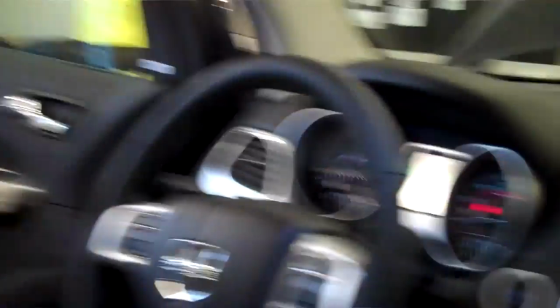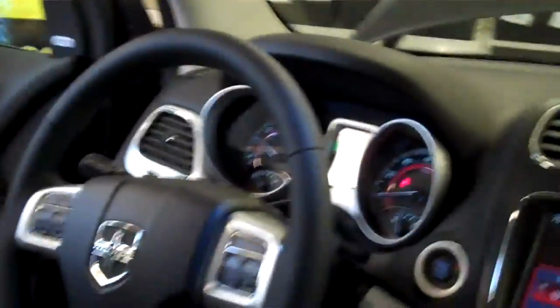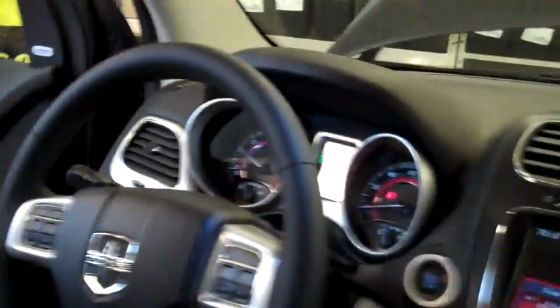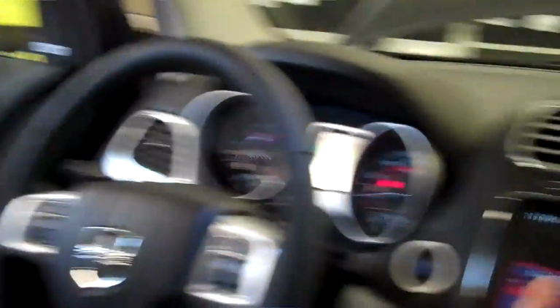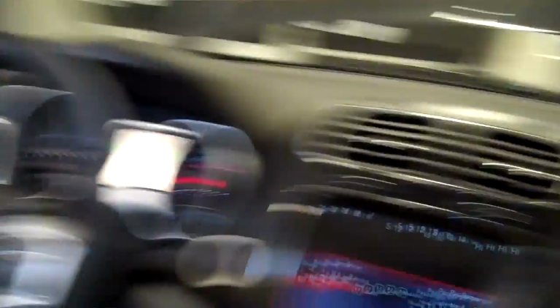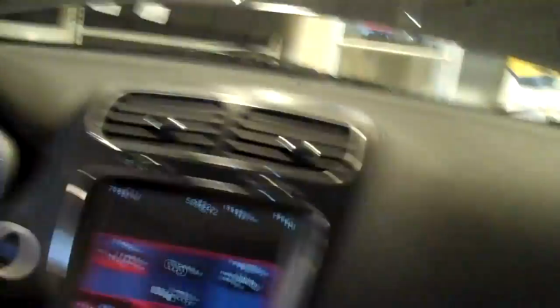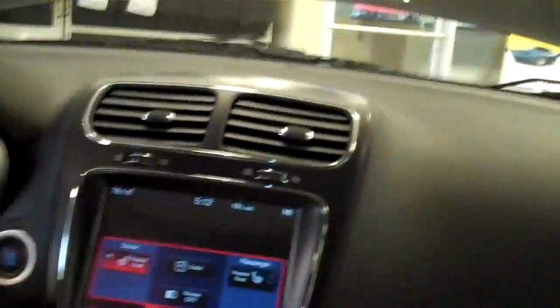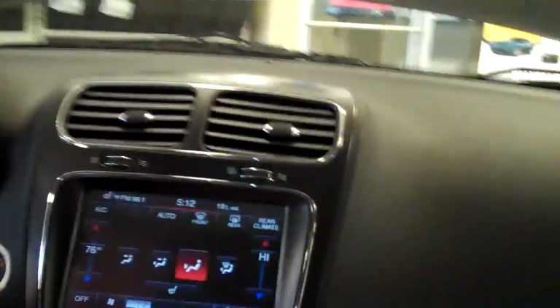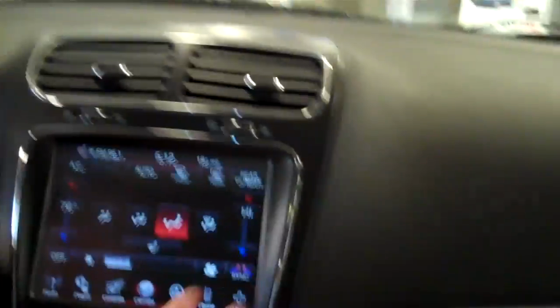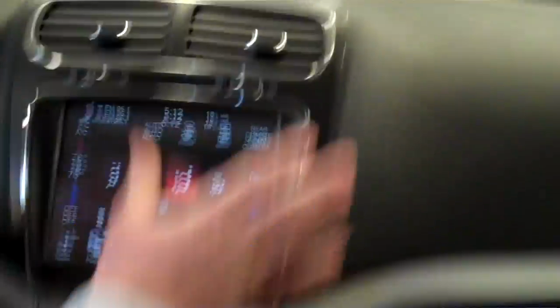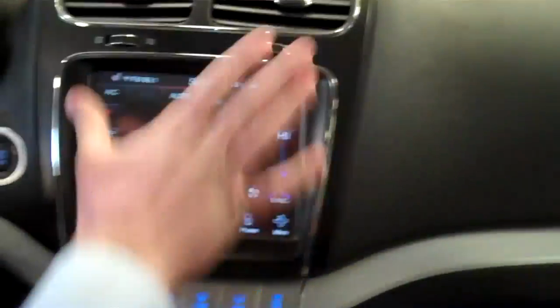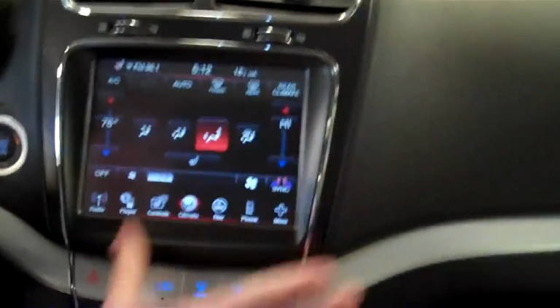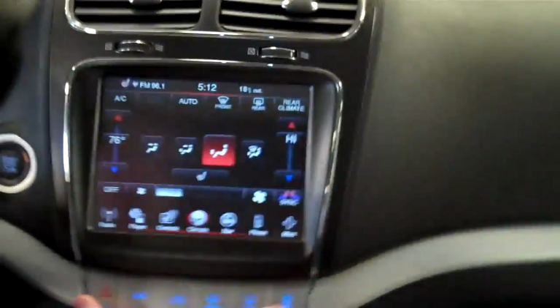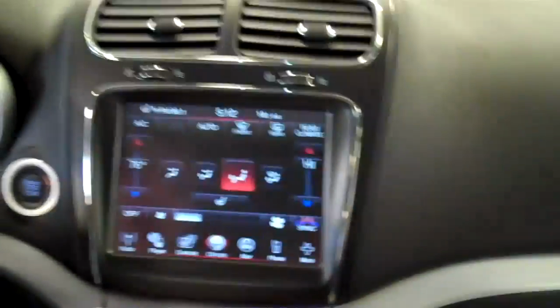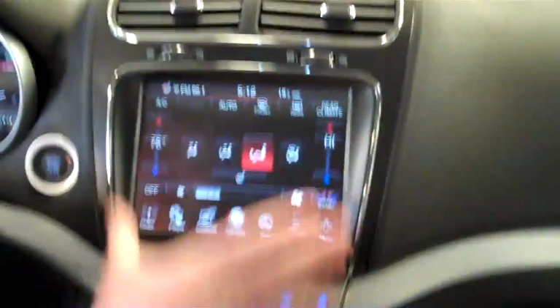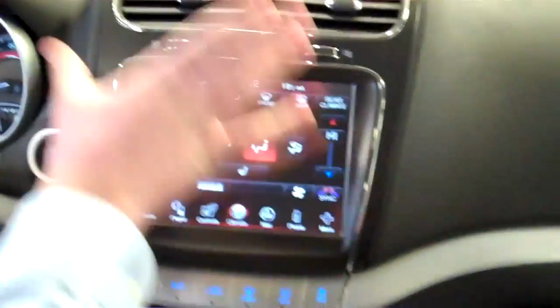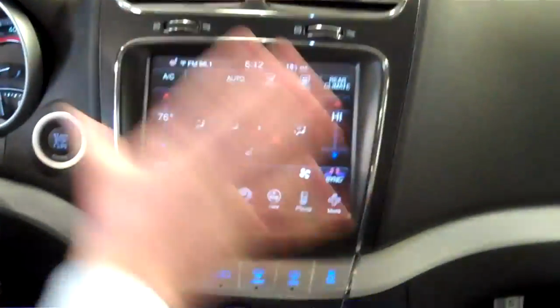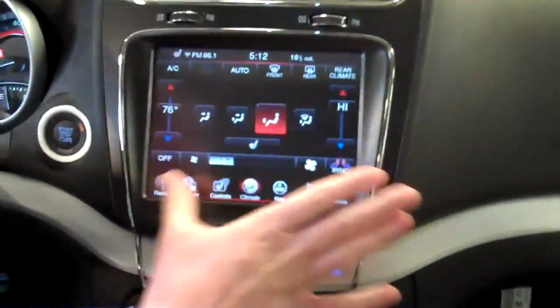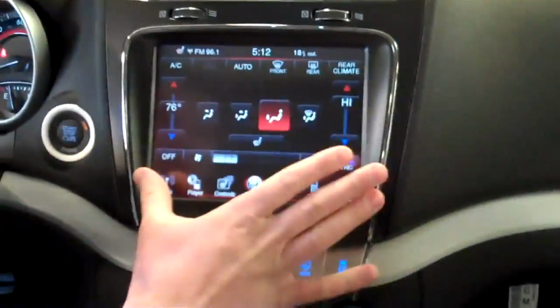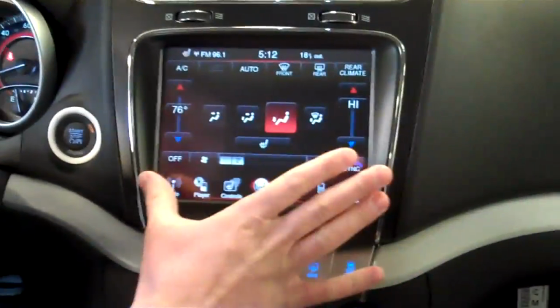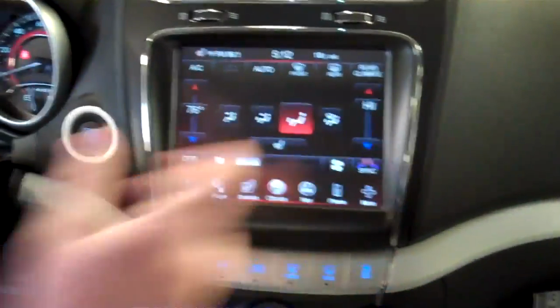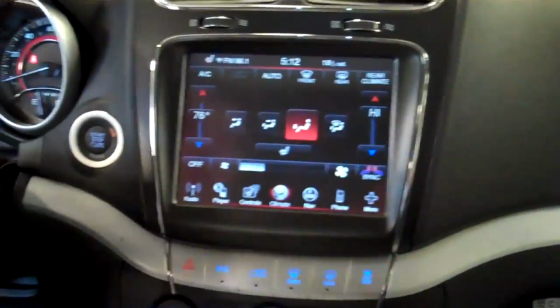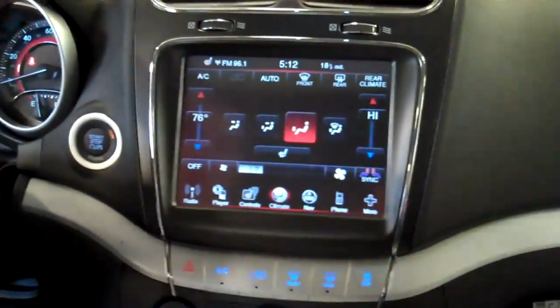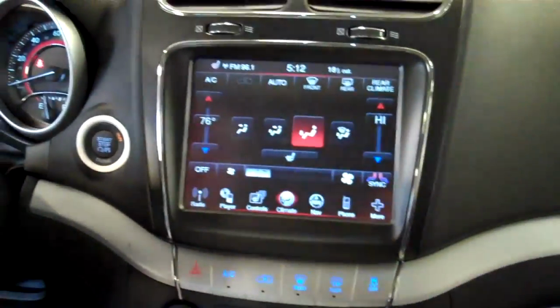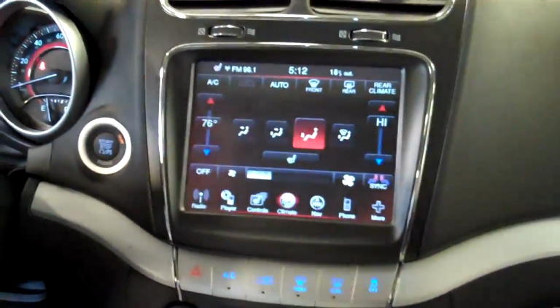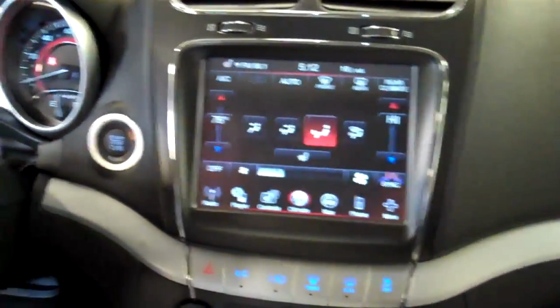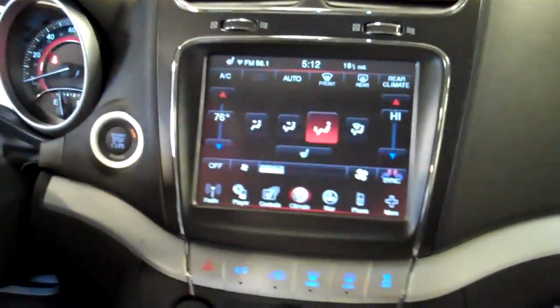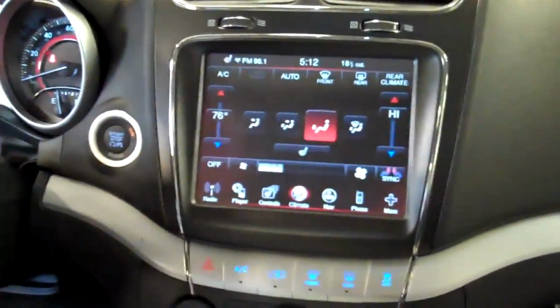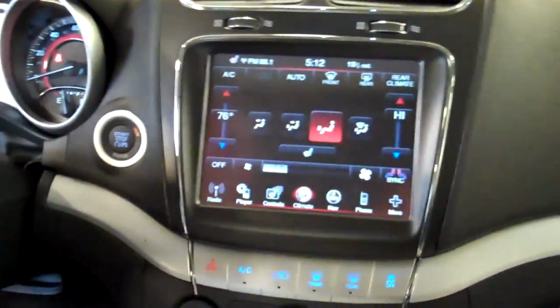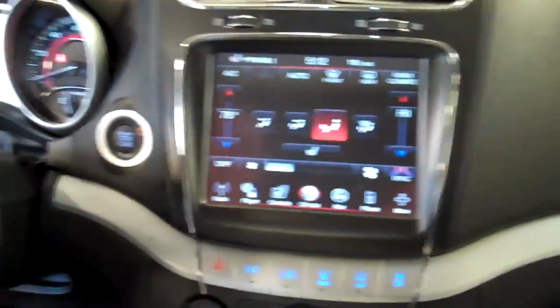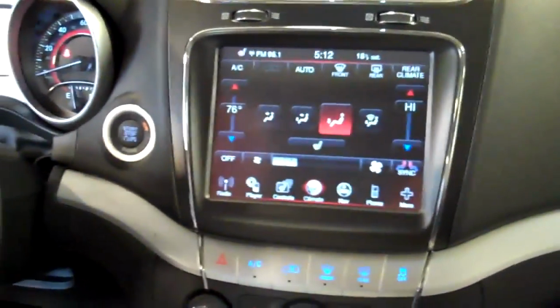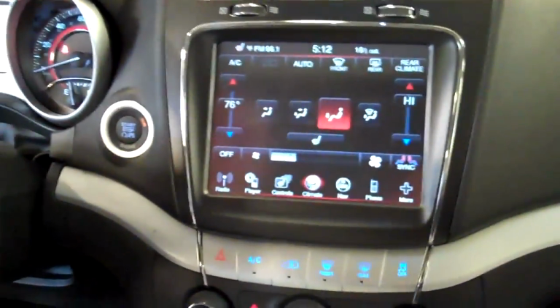All of your heated seats, all of your climate - everything can be controlled right here, which is really, really nice.